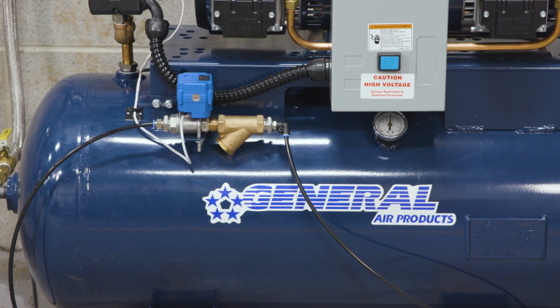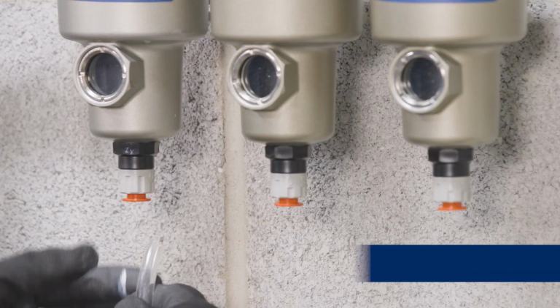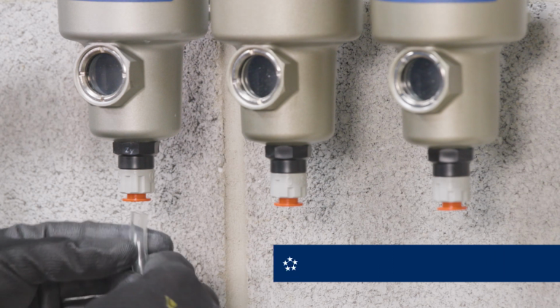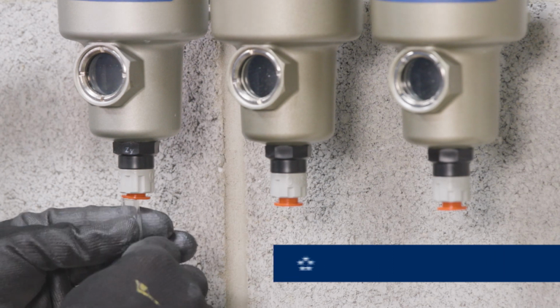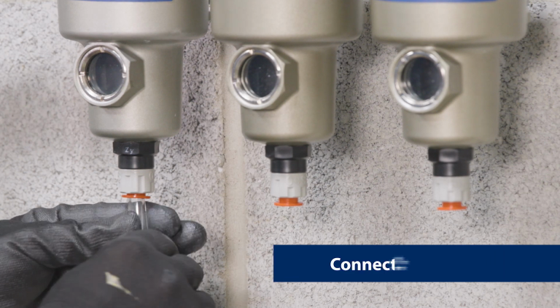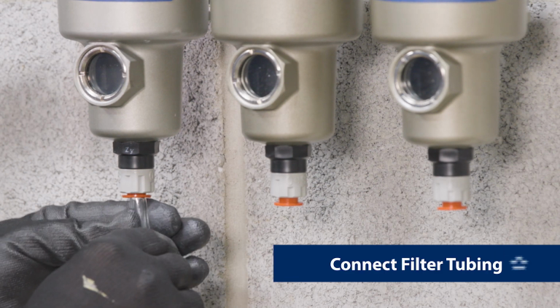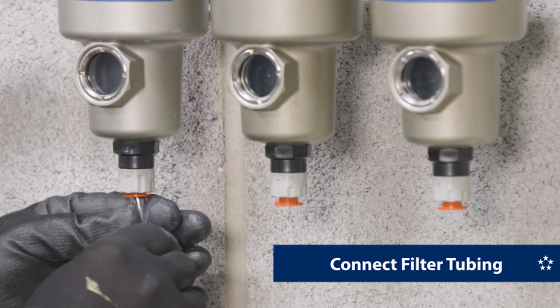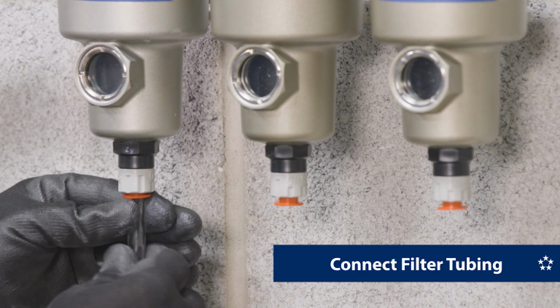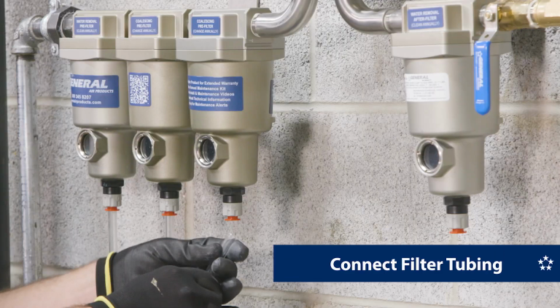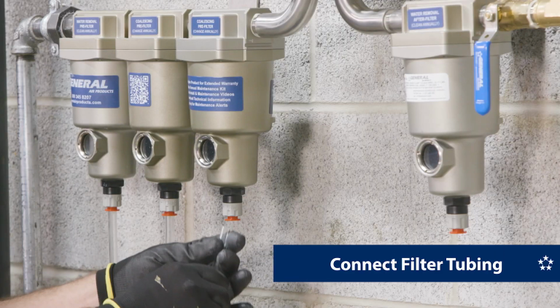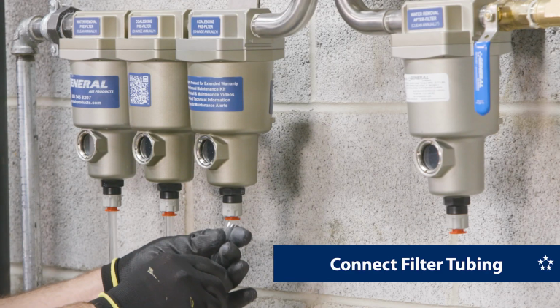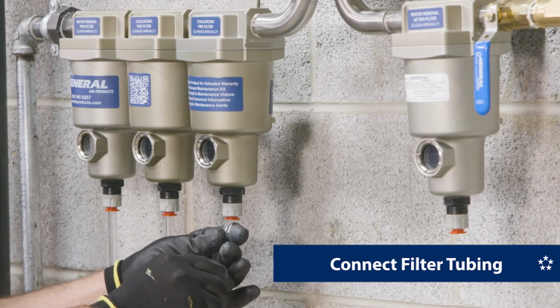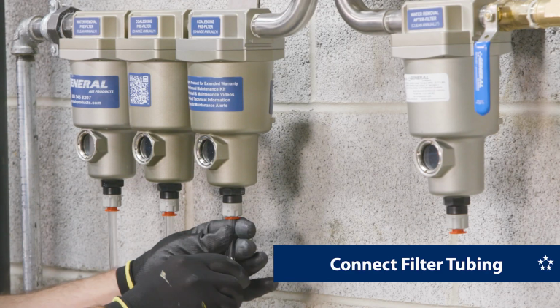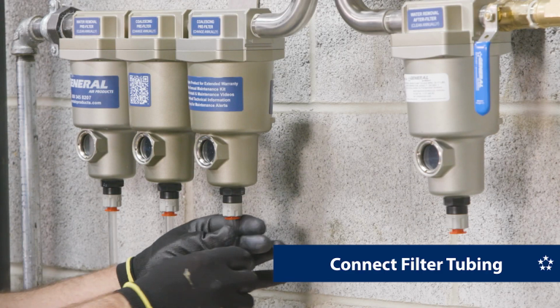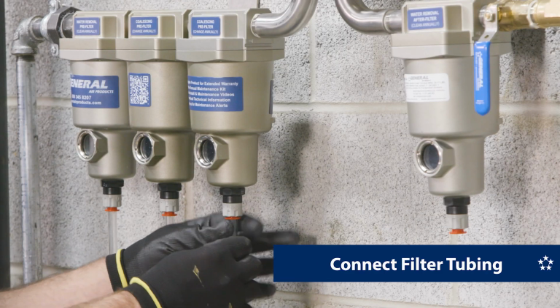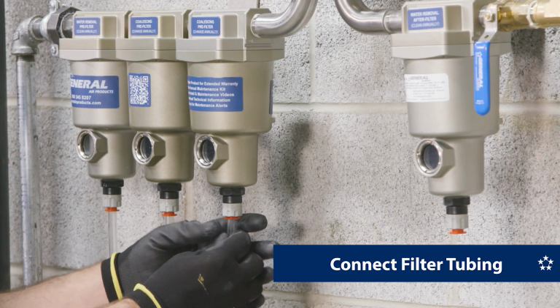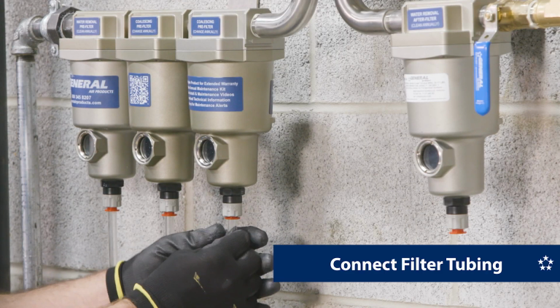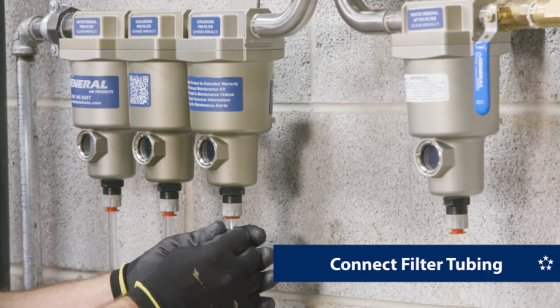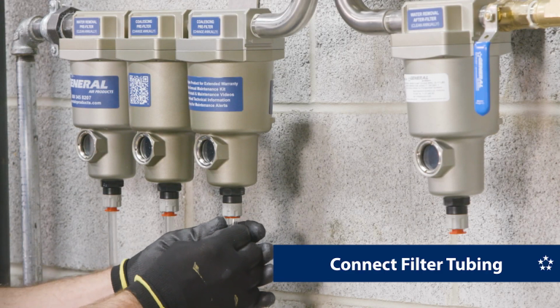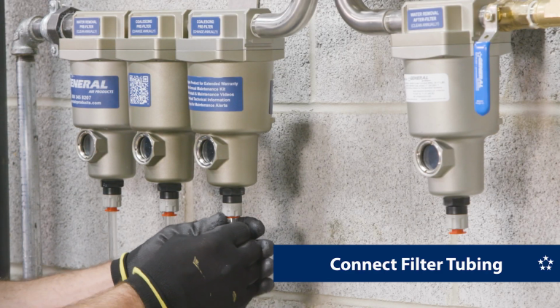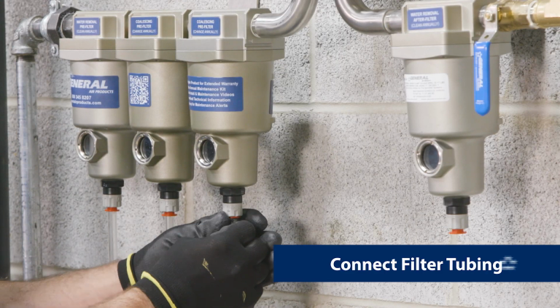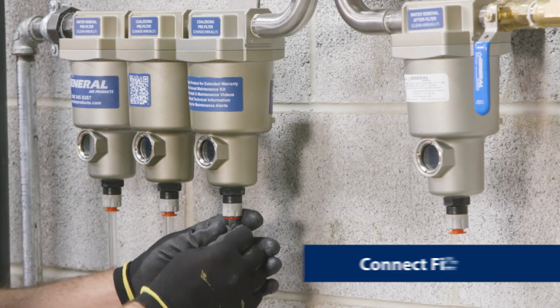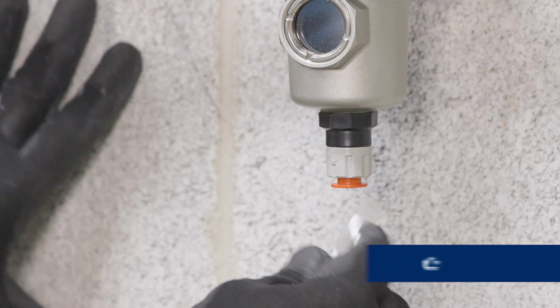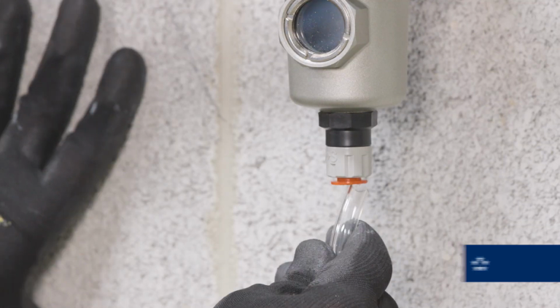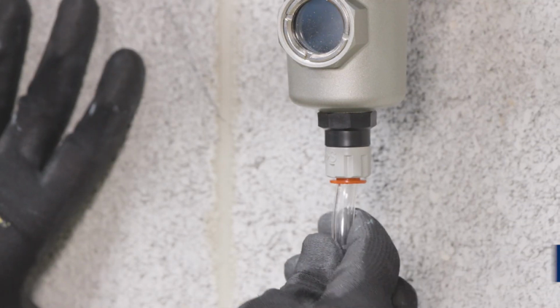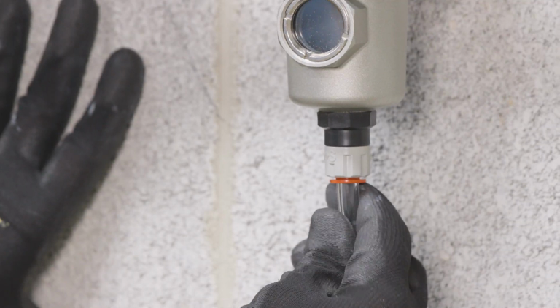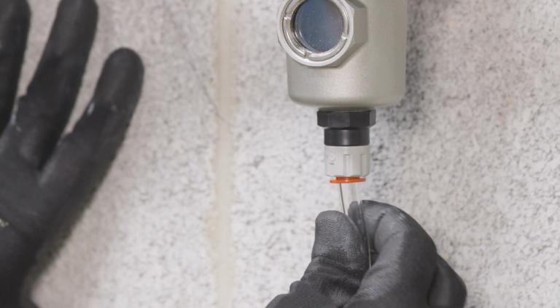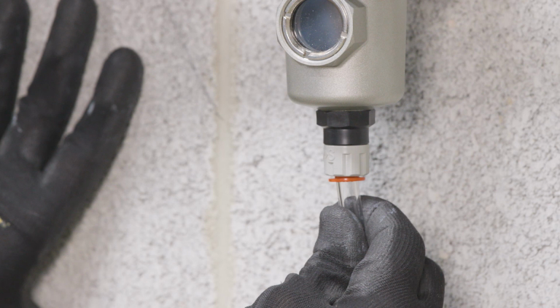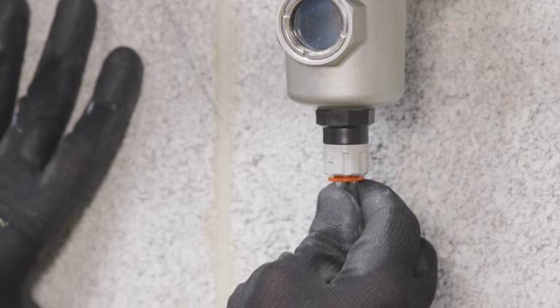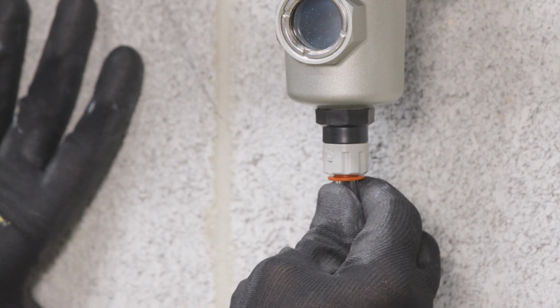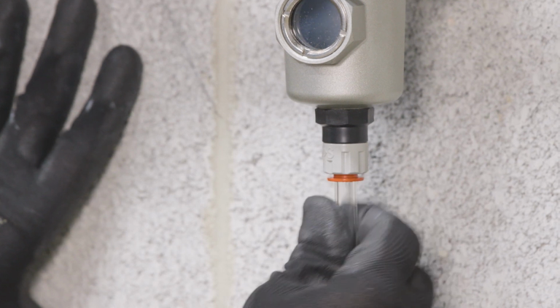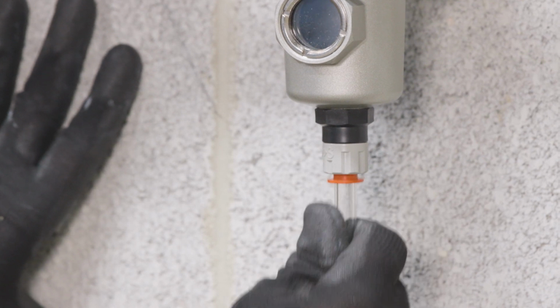Next, connect the supplied plastic tubing to the four auto drain ports and route to a drain or container.